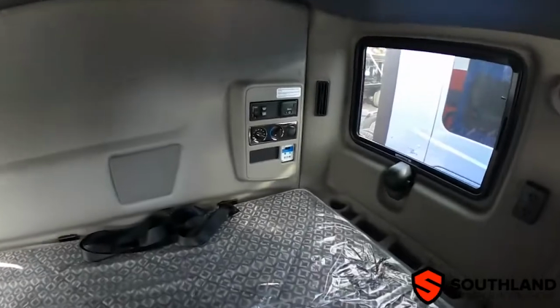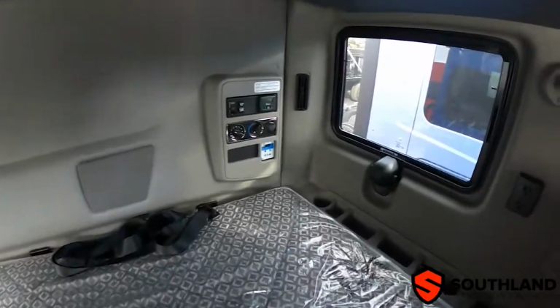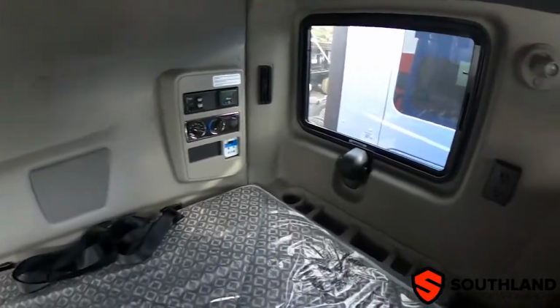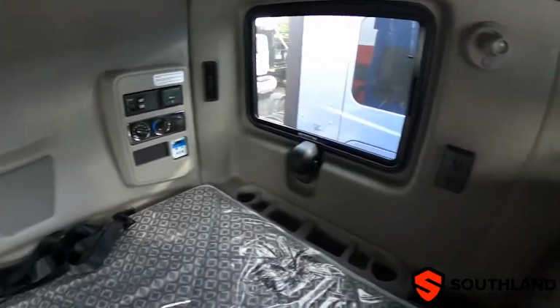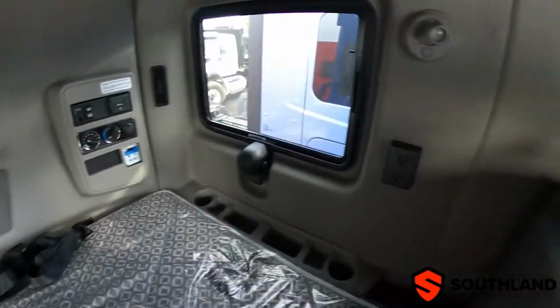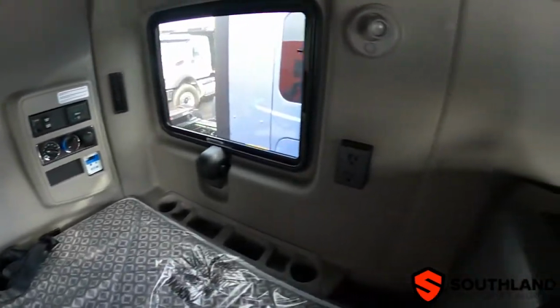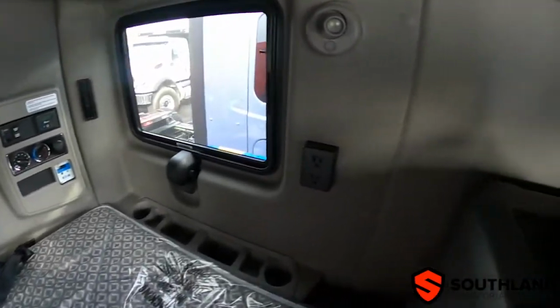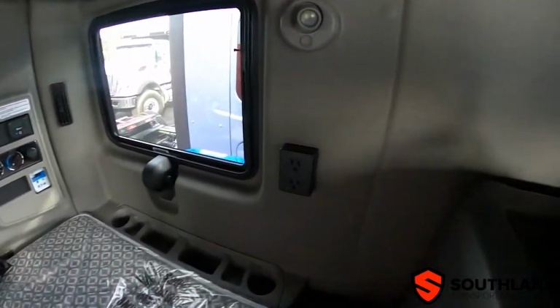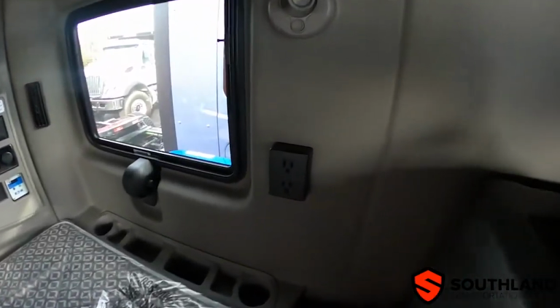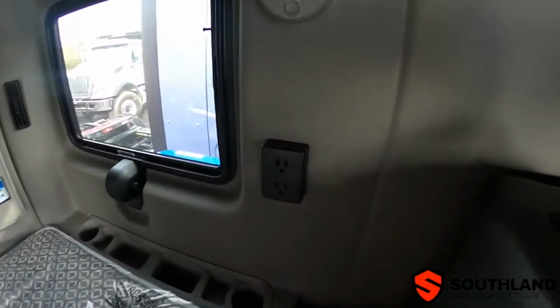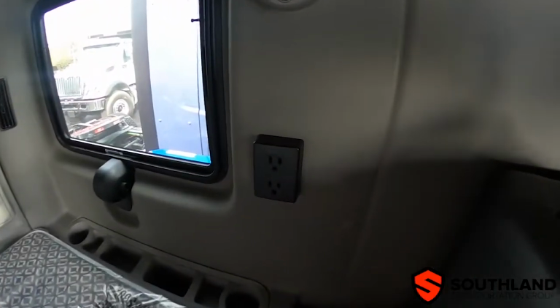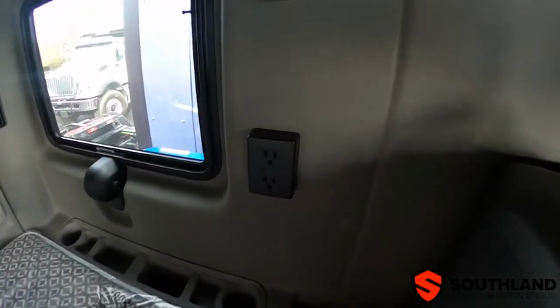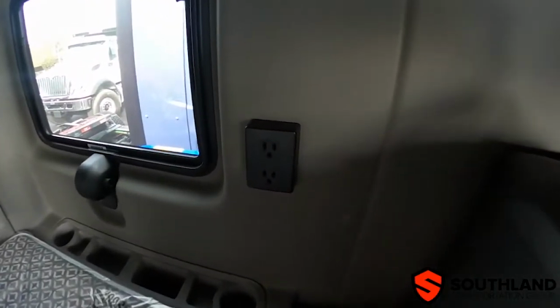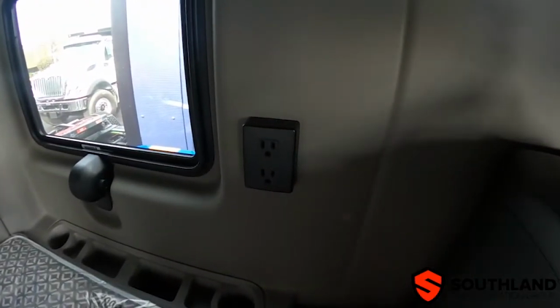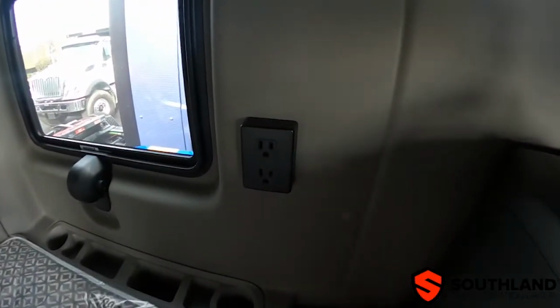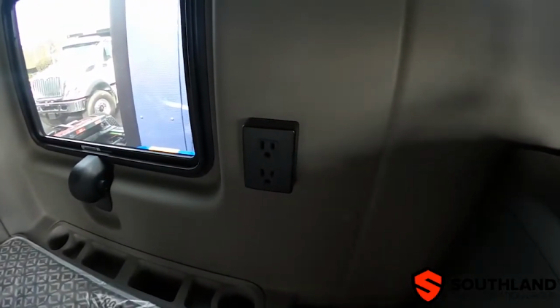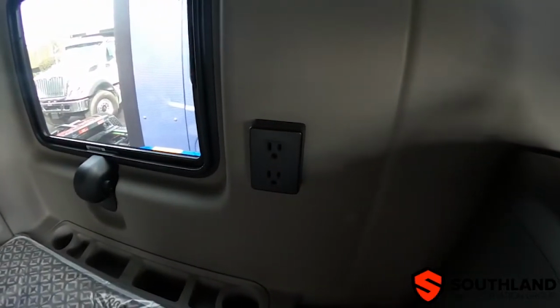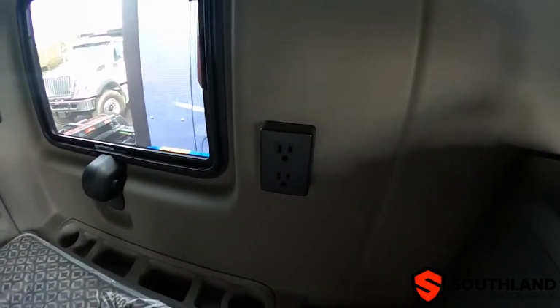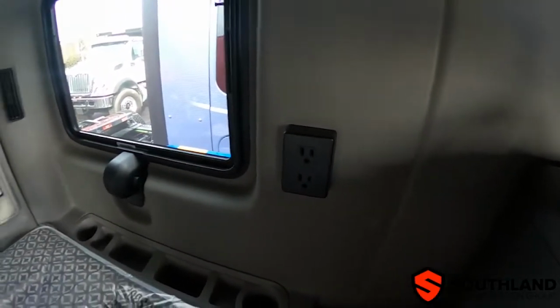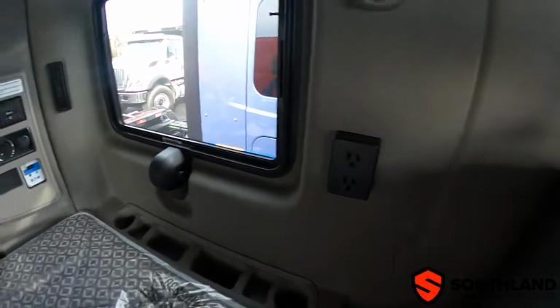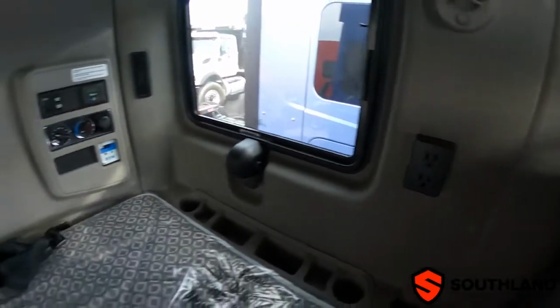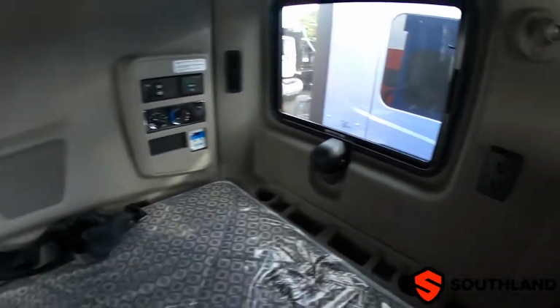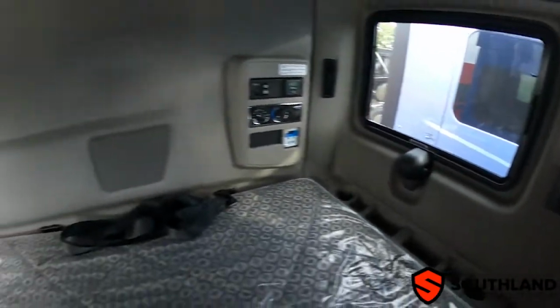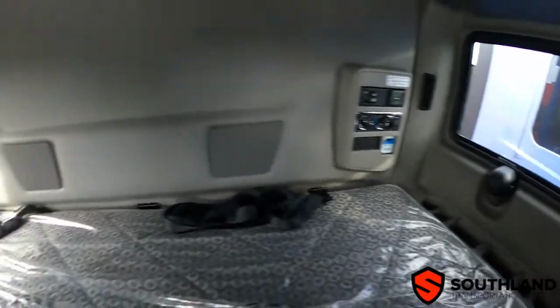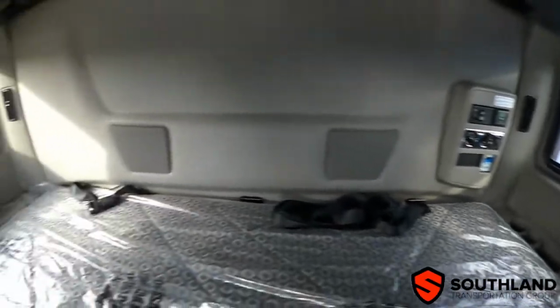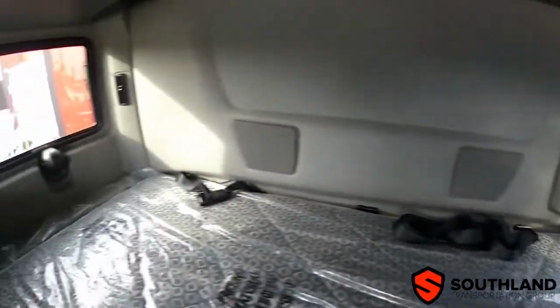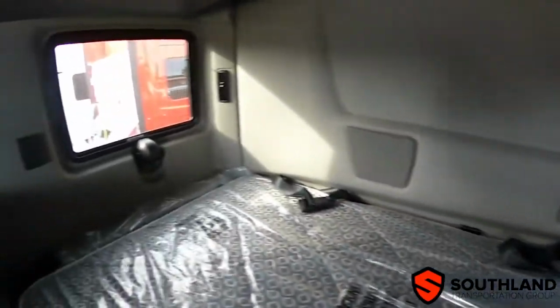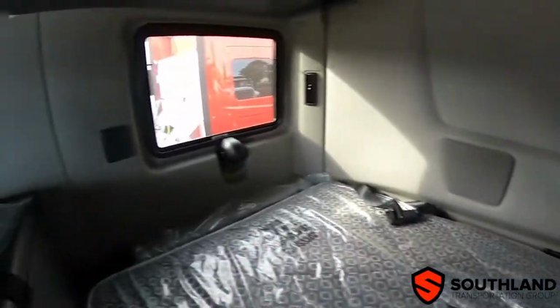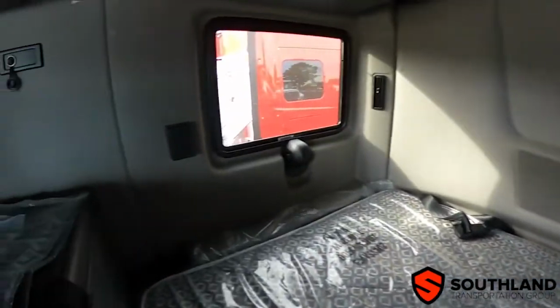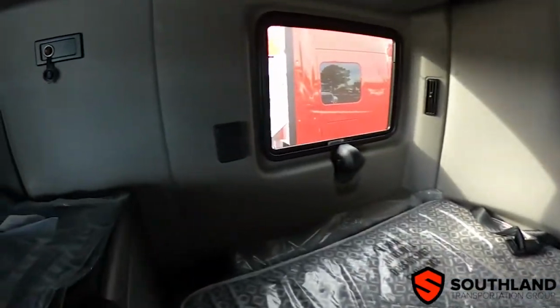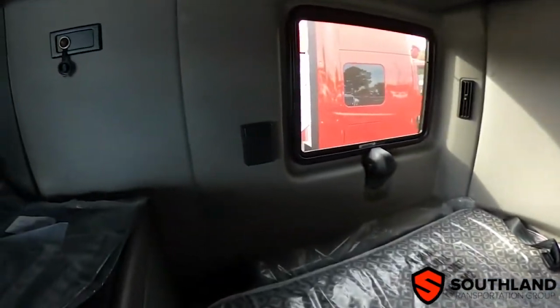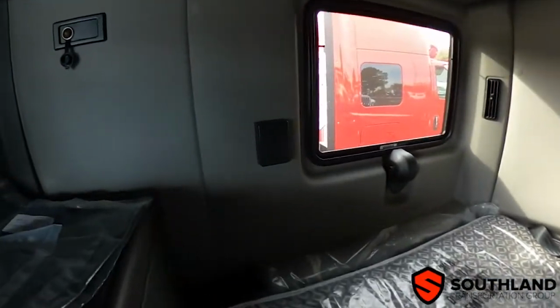The truck is also equipped with power outlets — 110 outlets on either side, as shown here.